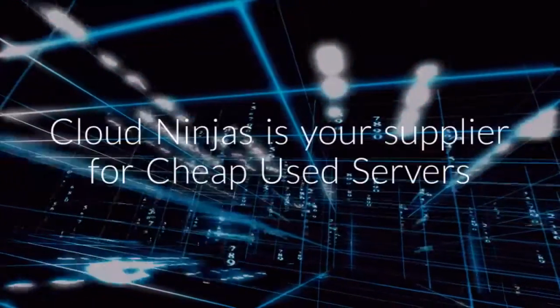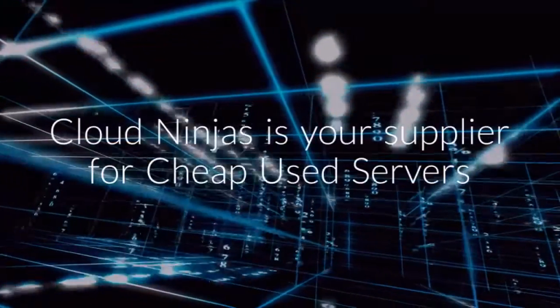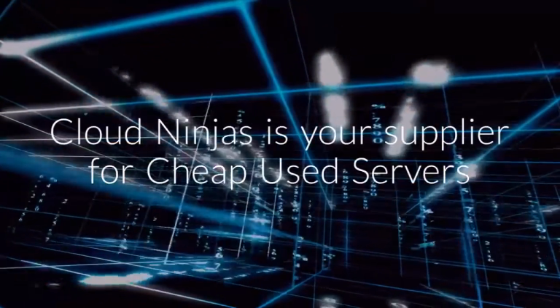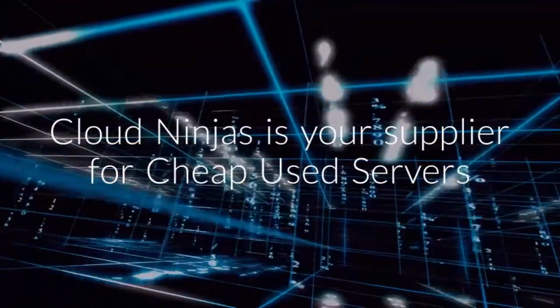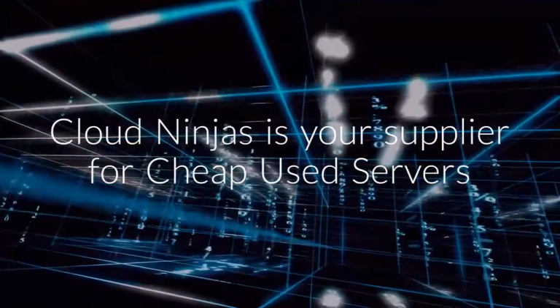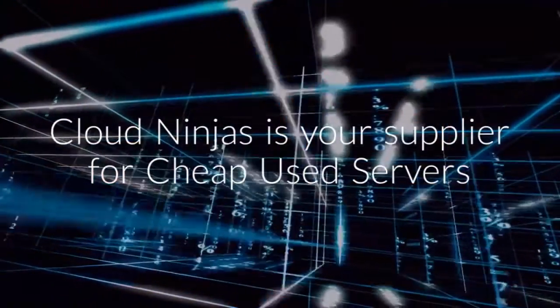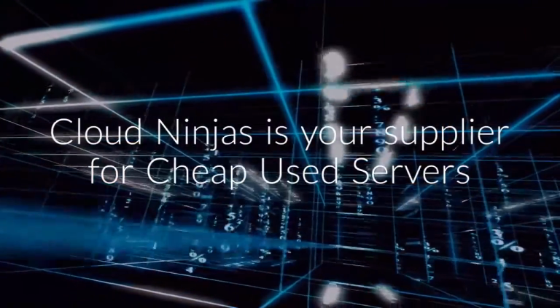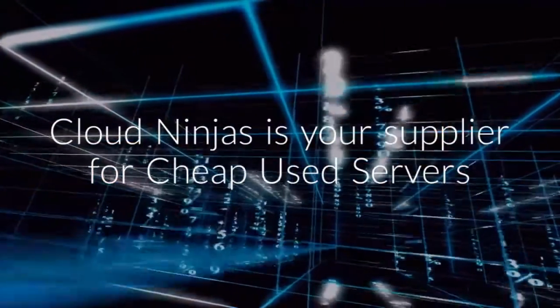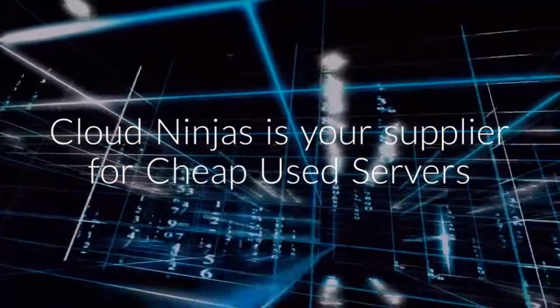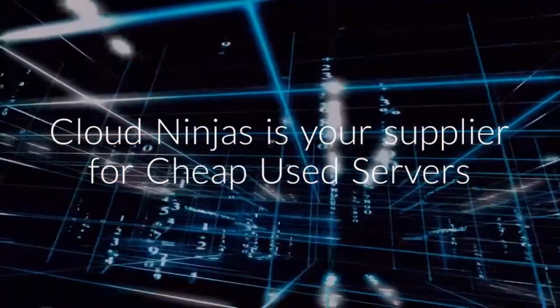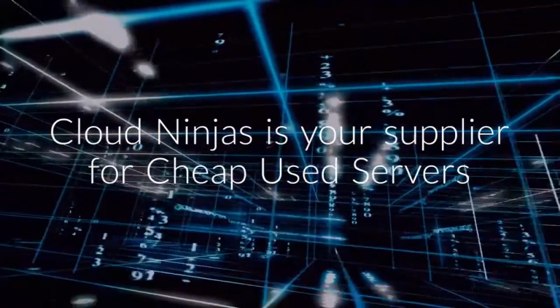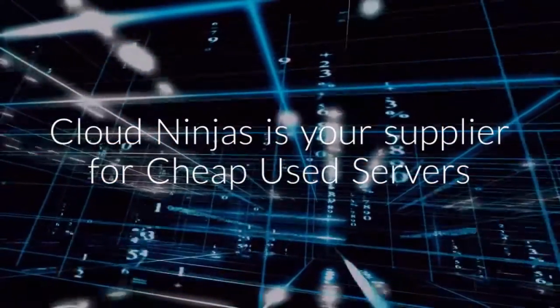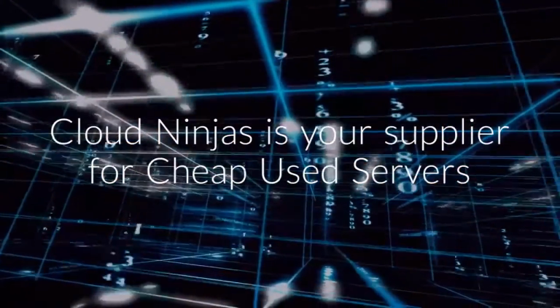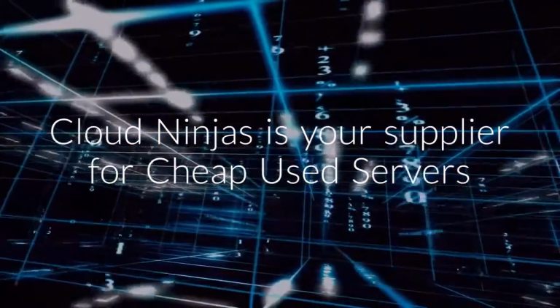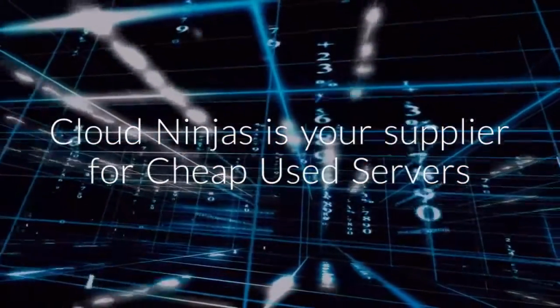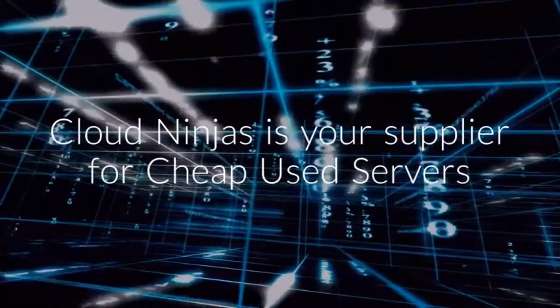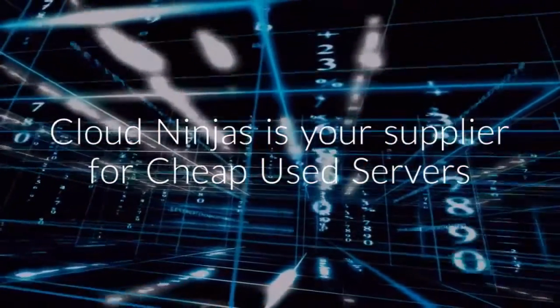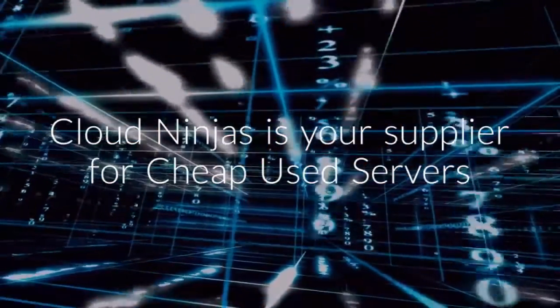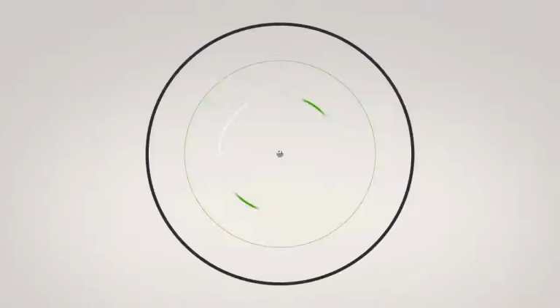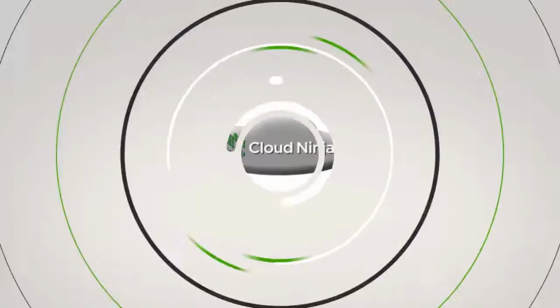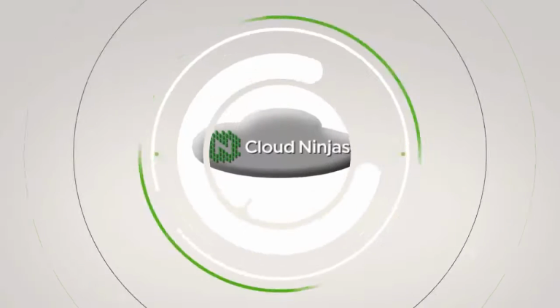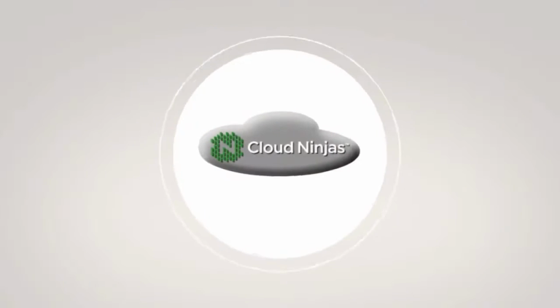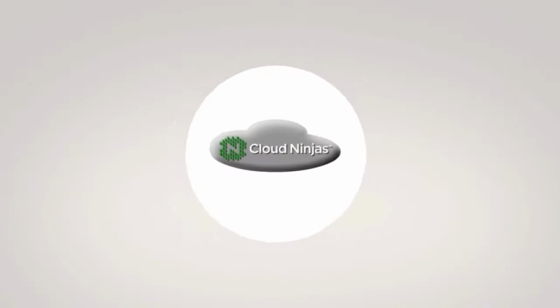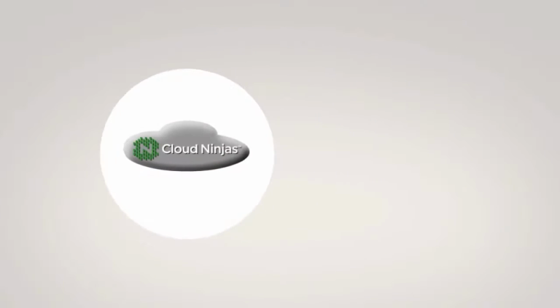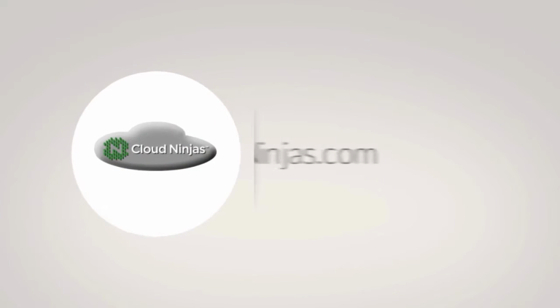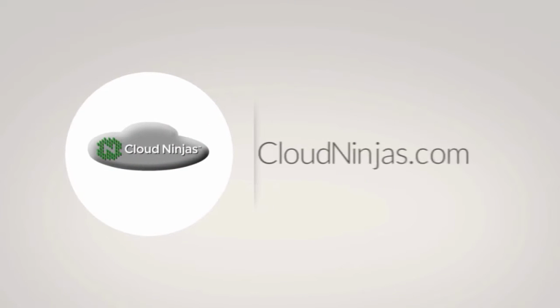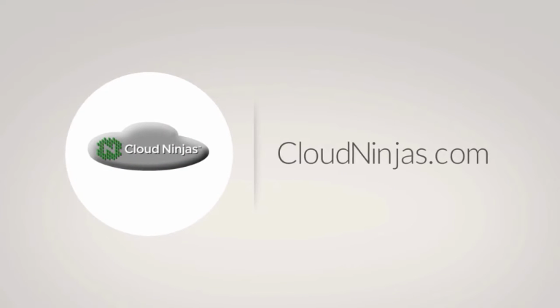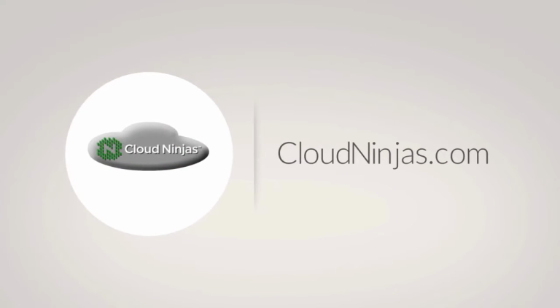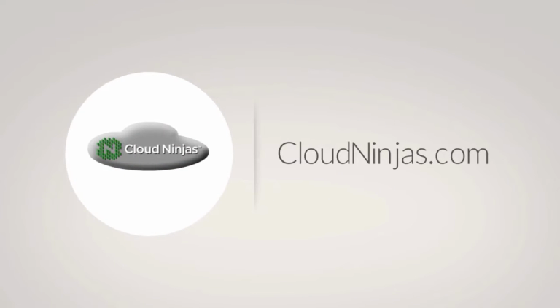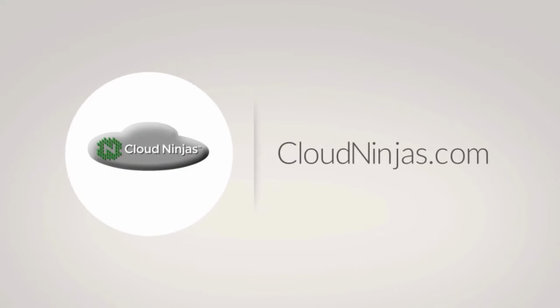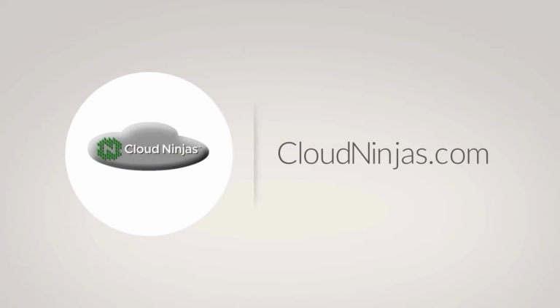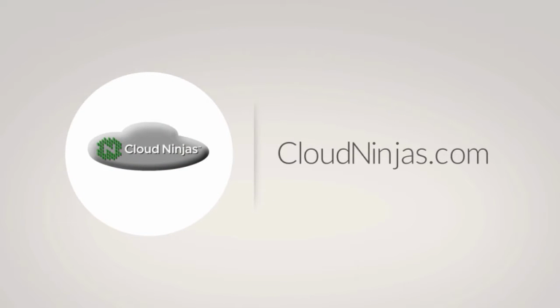Cloud Ninjas is your supplier for cheap used servers. CloudNinjas.com